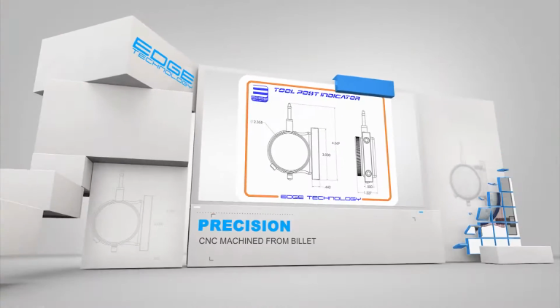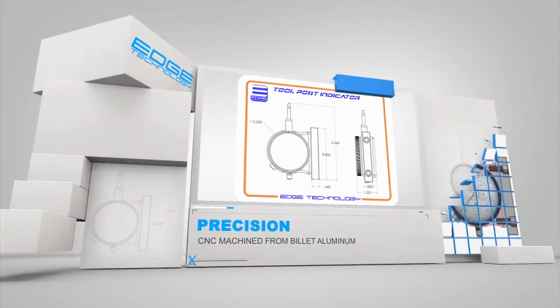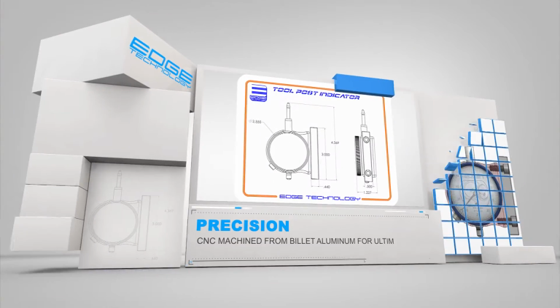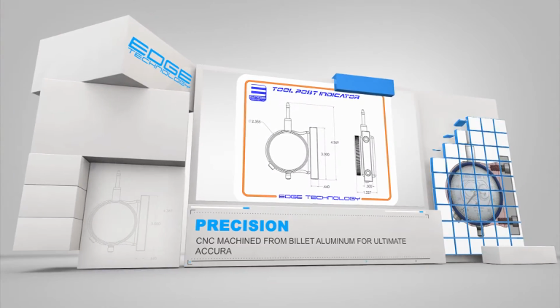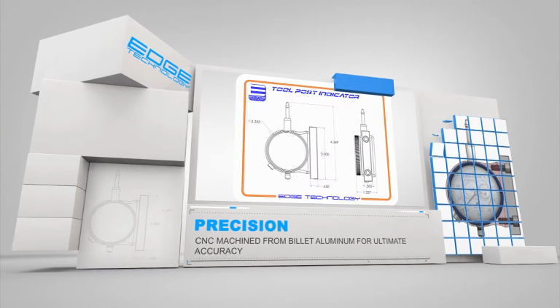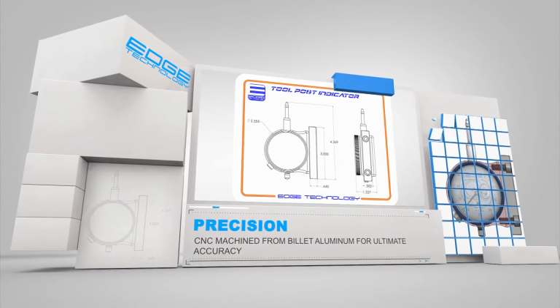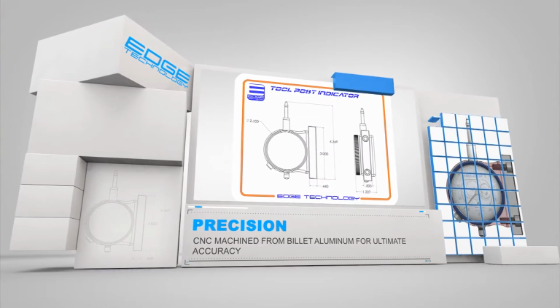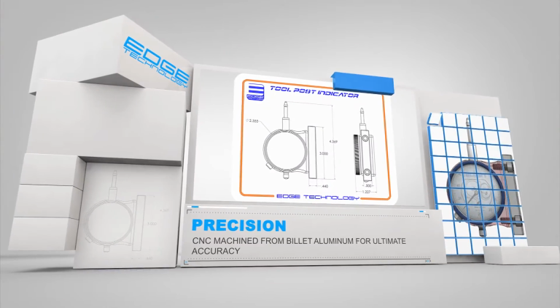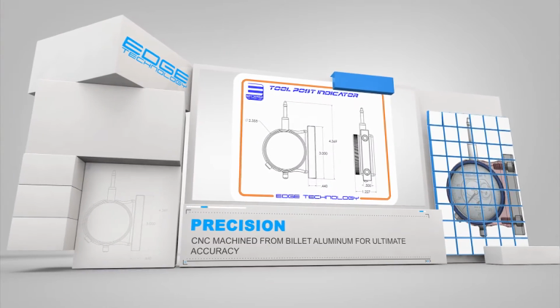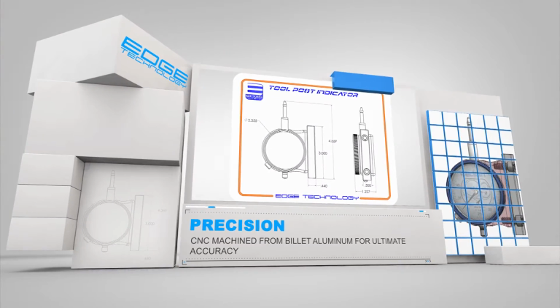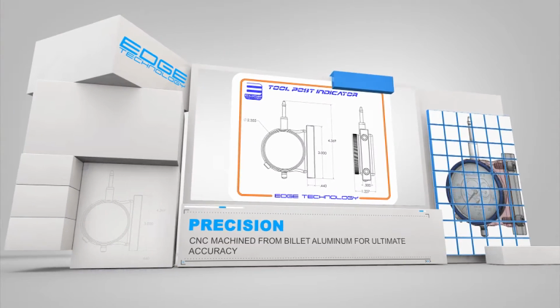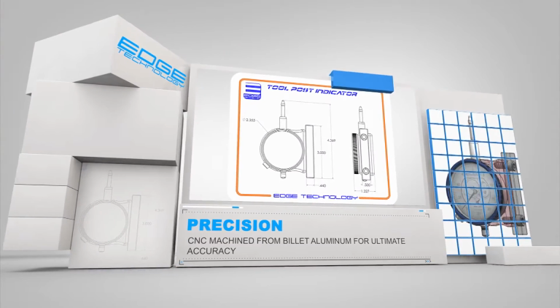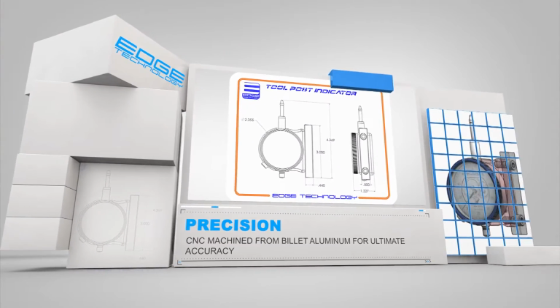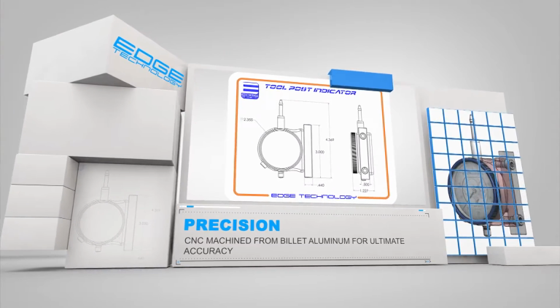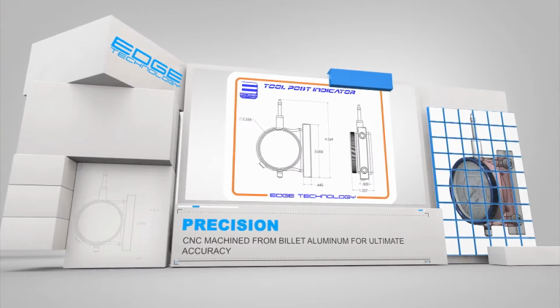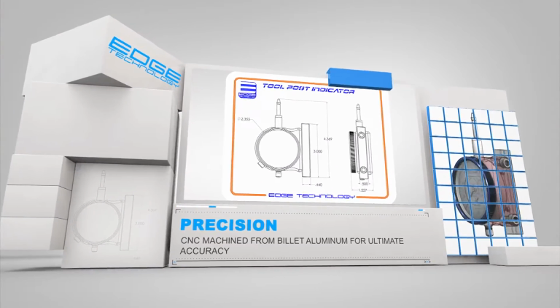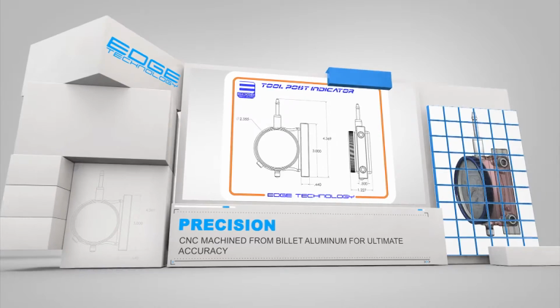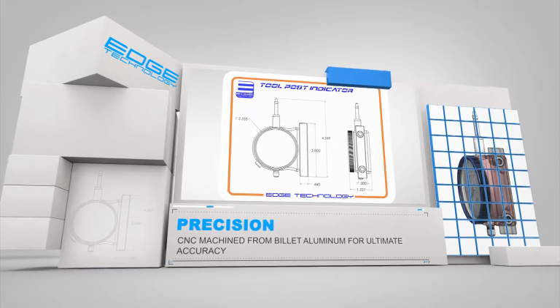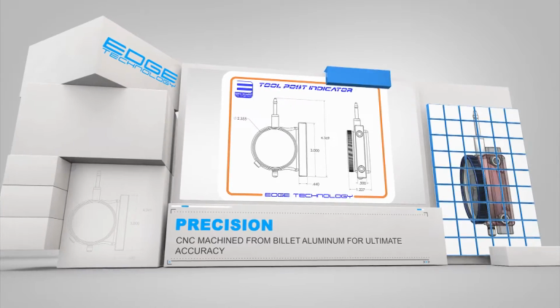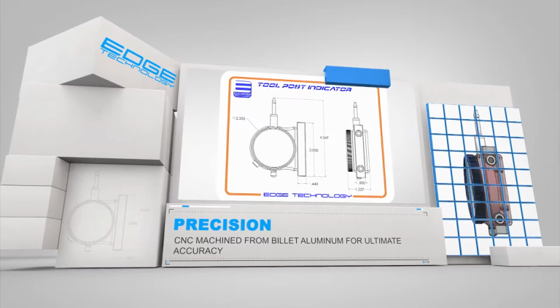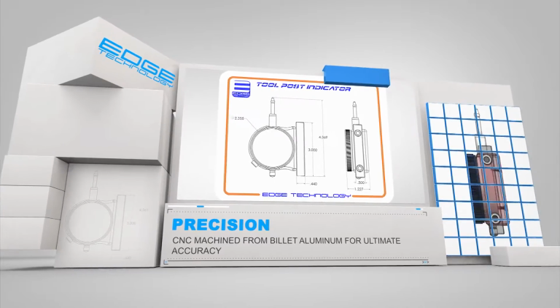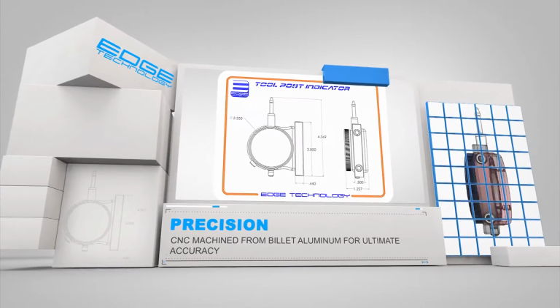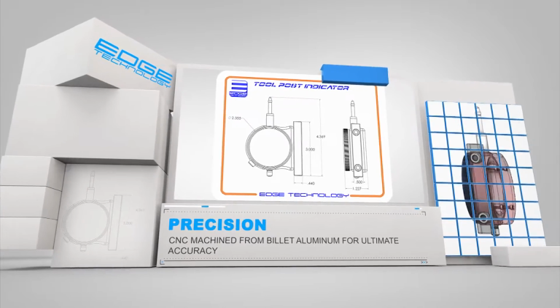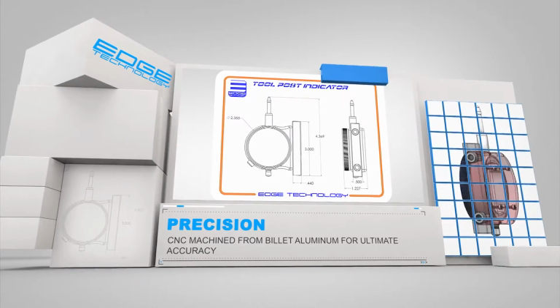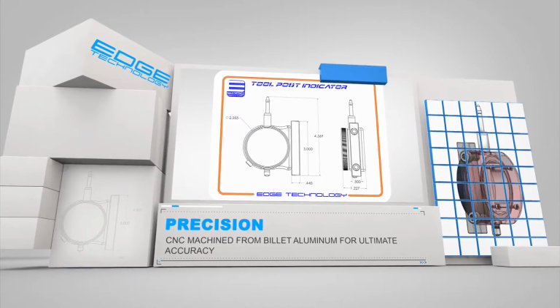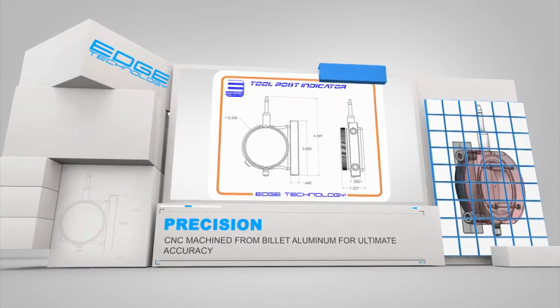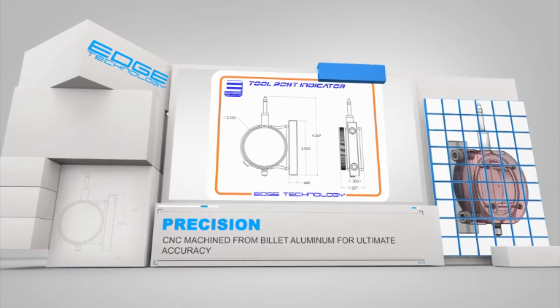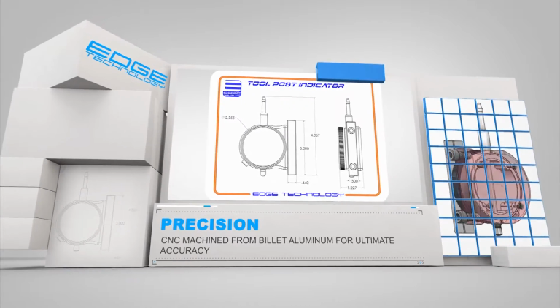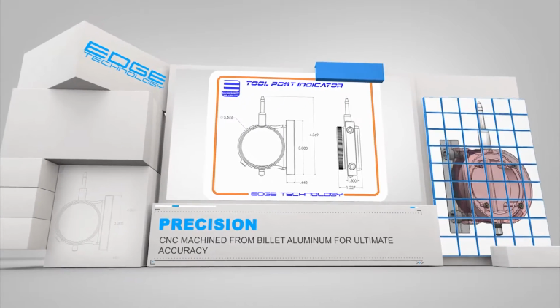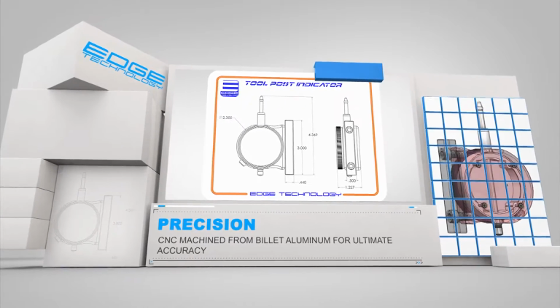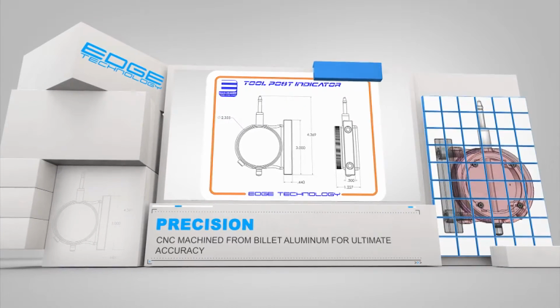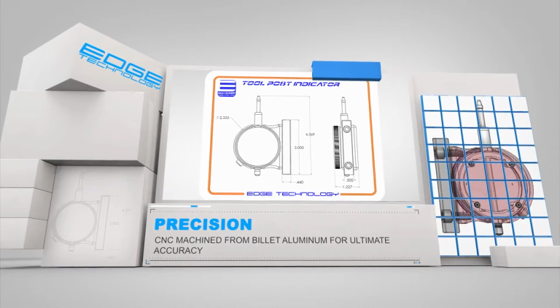The body of the tool post indicator is CNC machined from billet aluminum for ultimate accuracy.